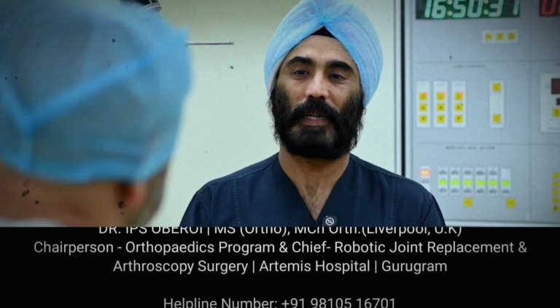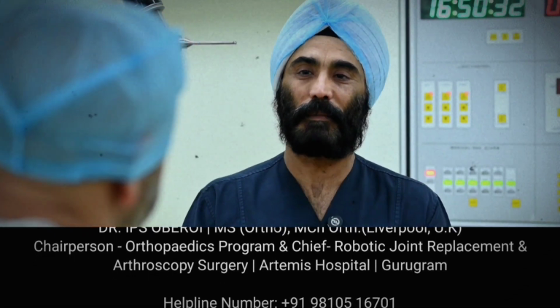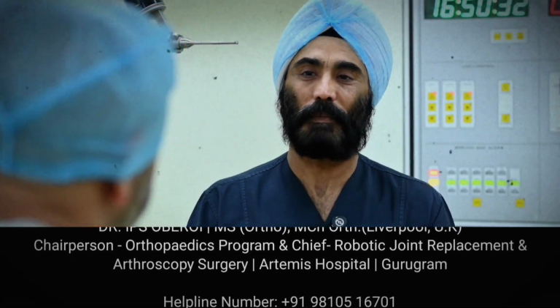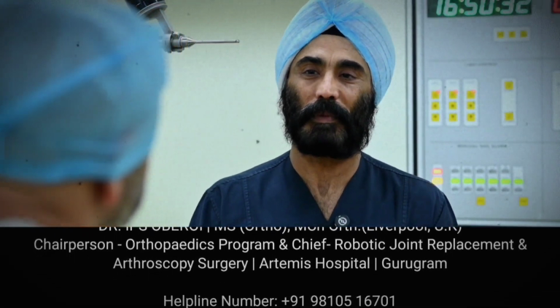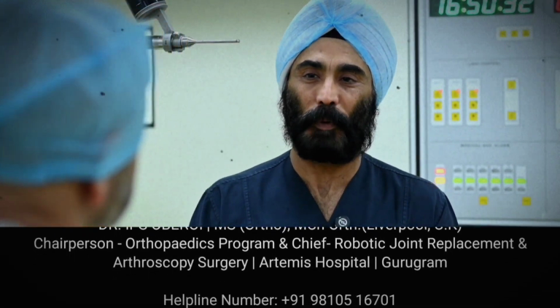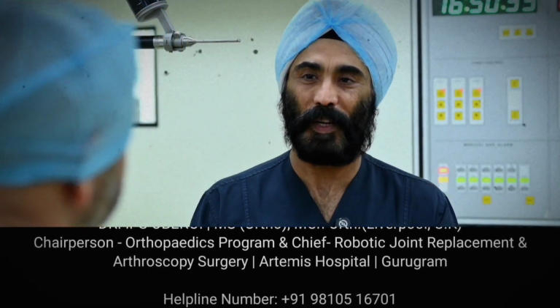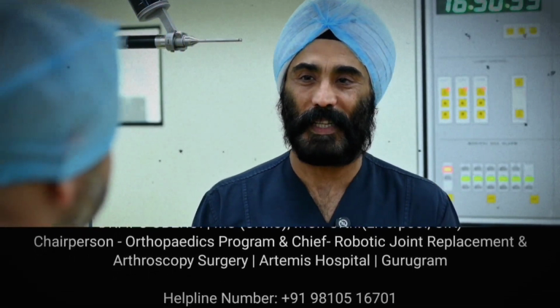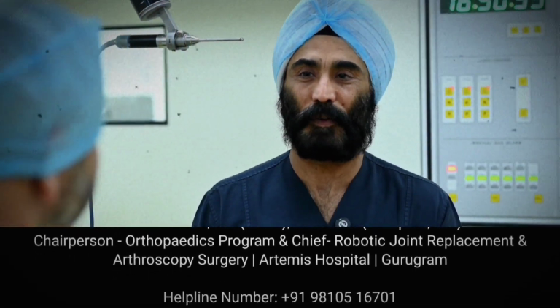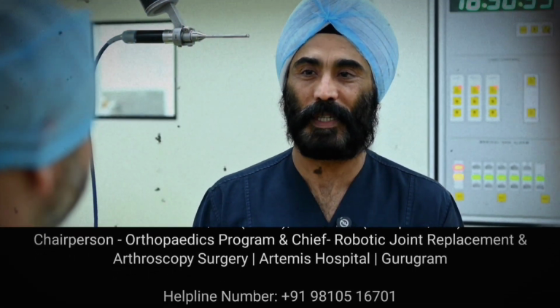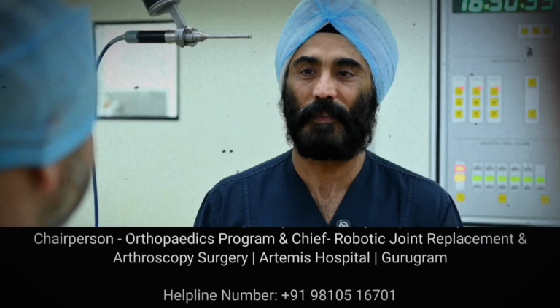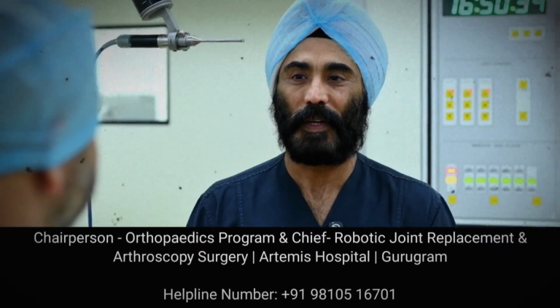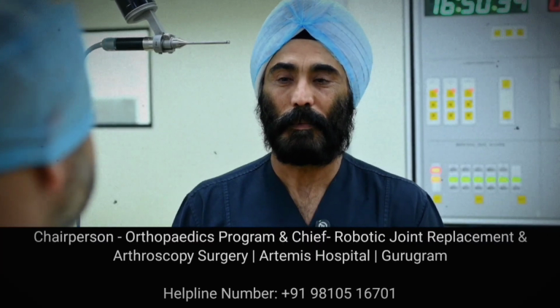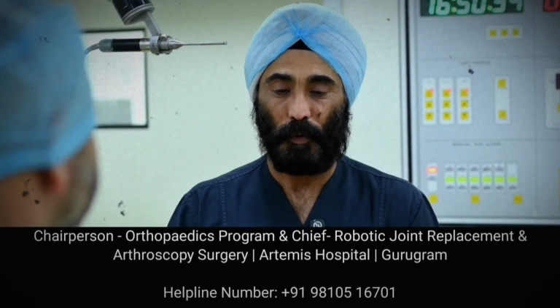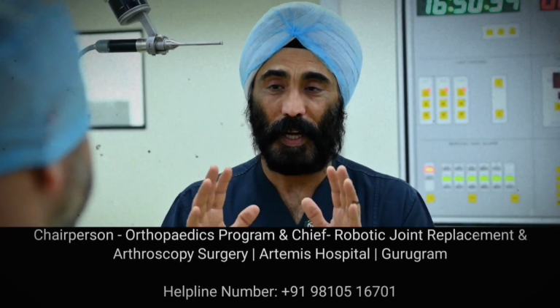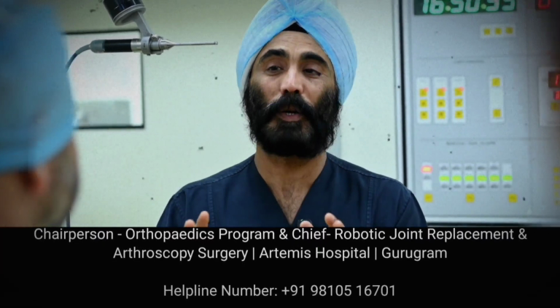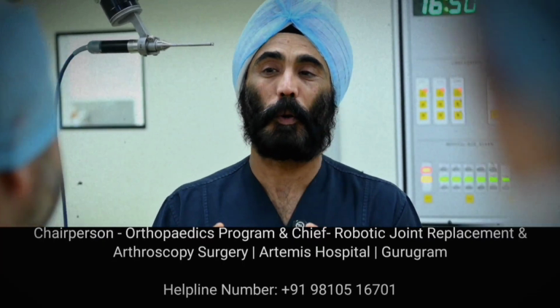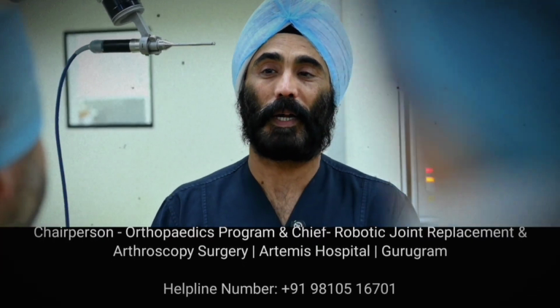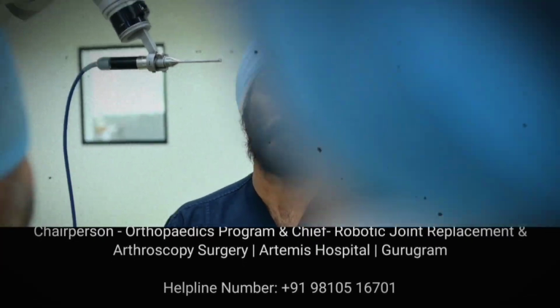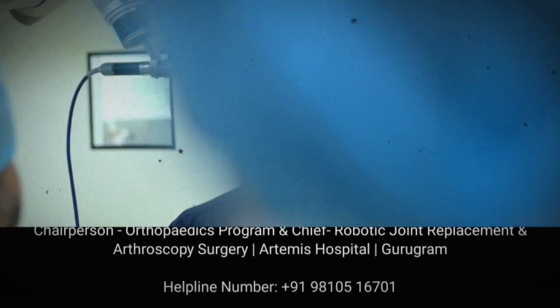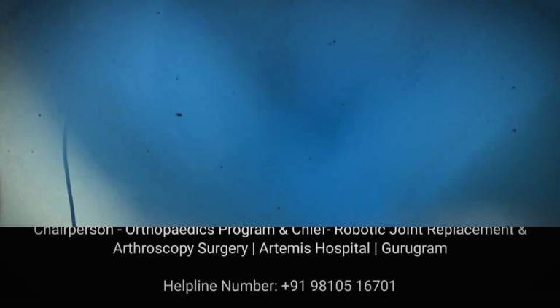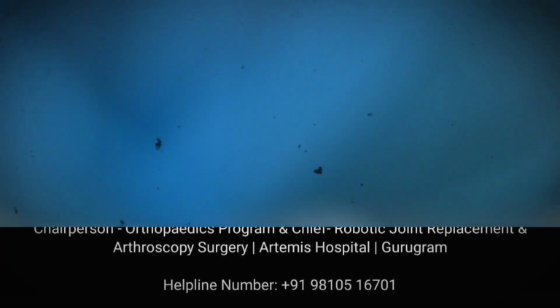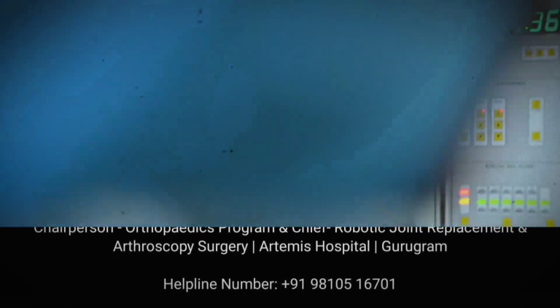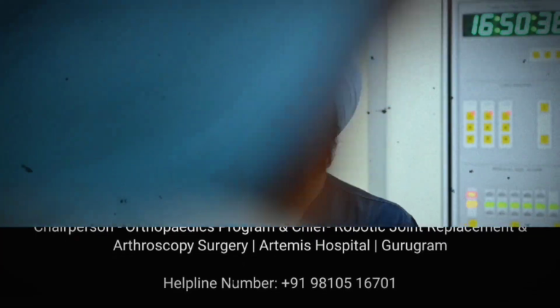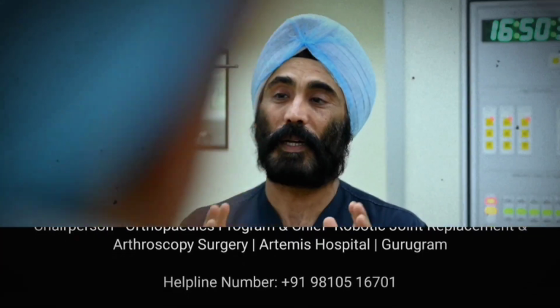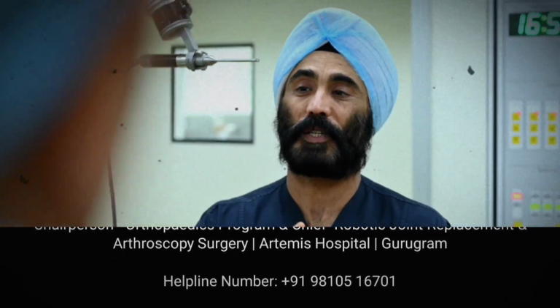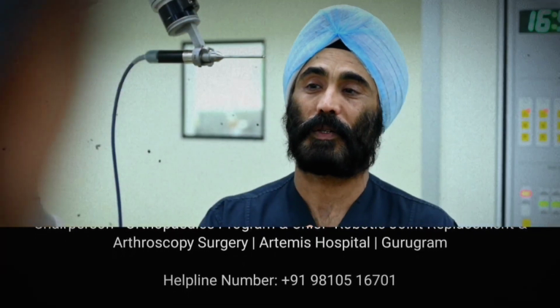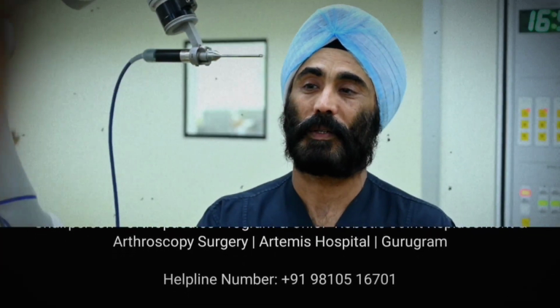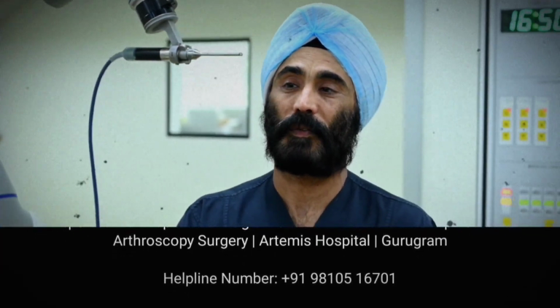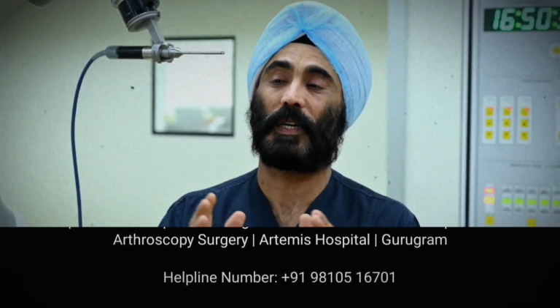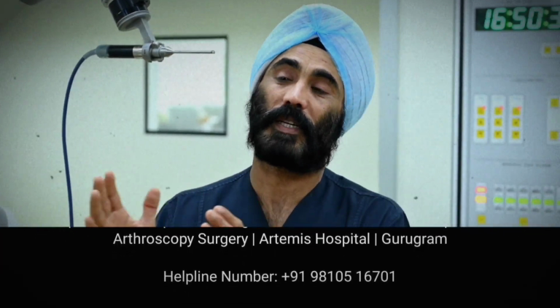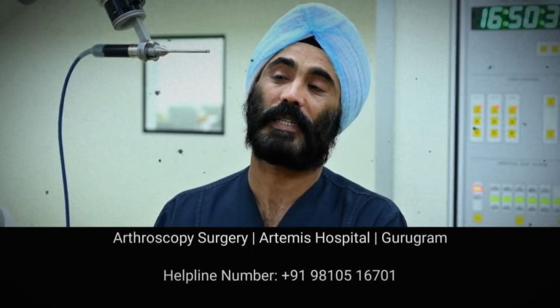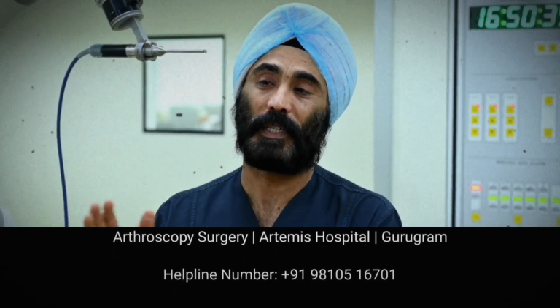He still had a couple of years left to his life, but we were able to operate him without the risks which normally accompany such surgery. That's the beauty of robotic technology.